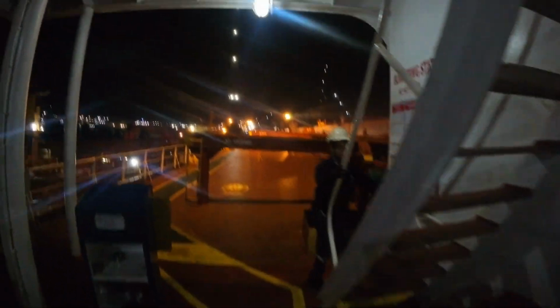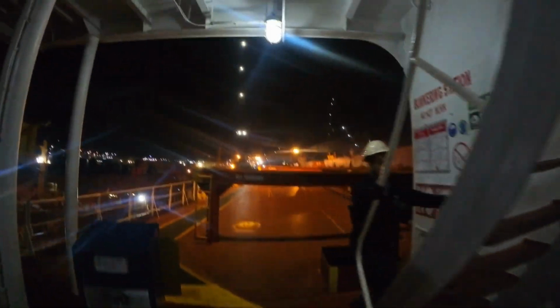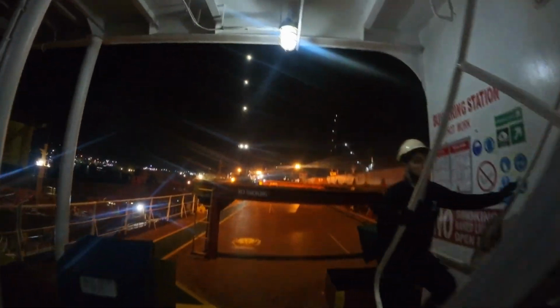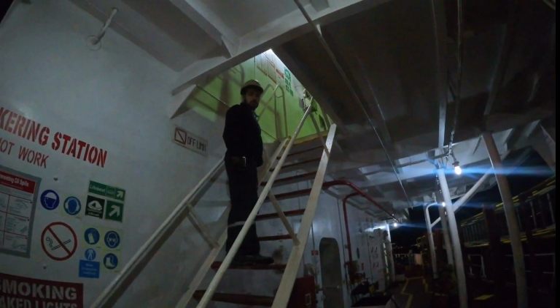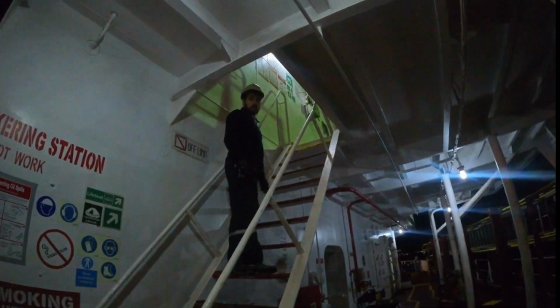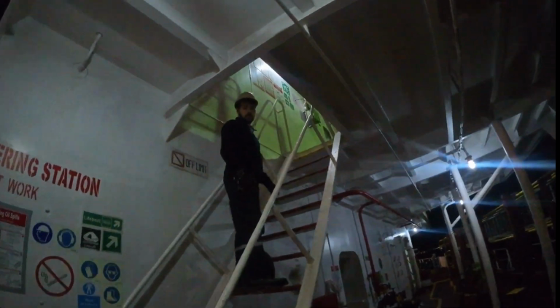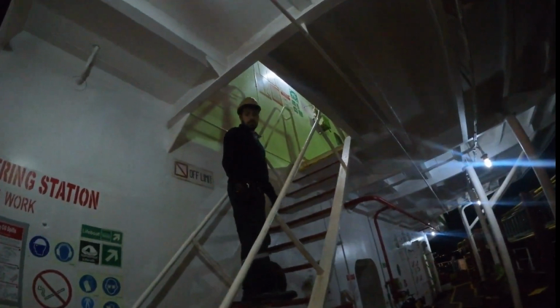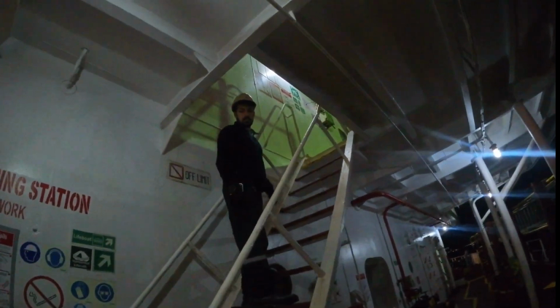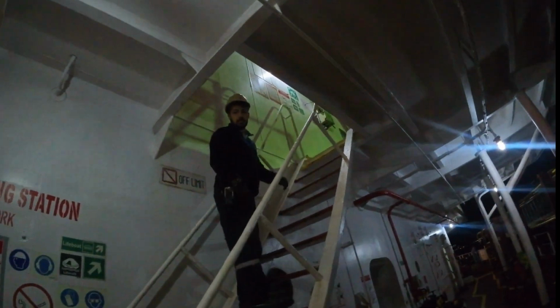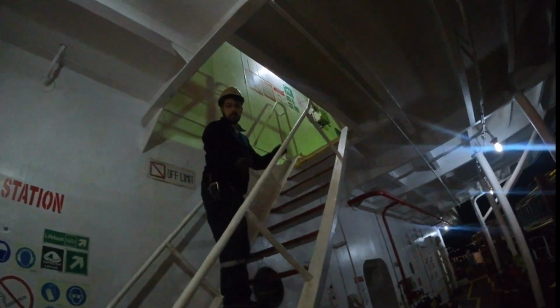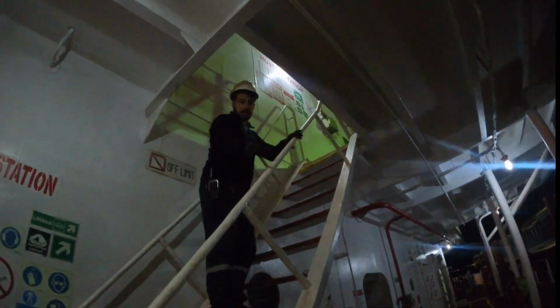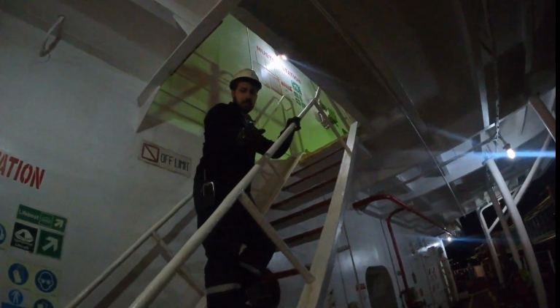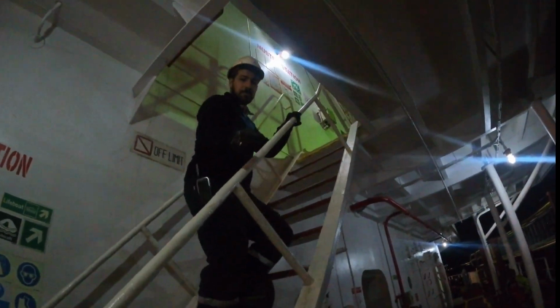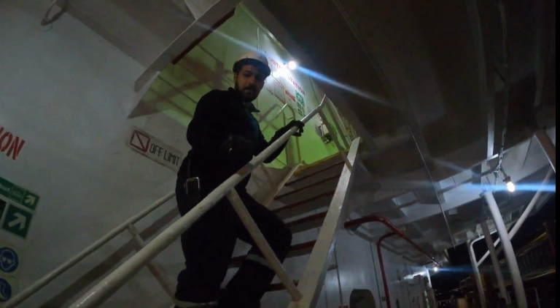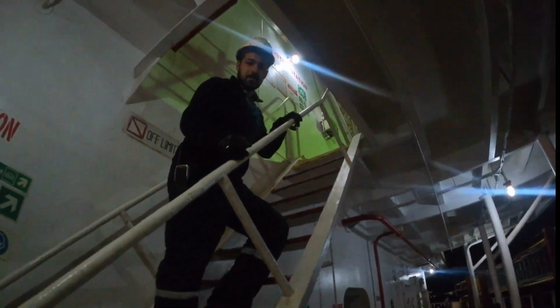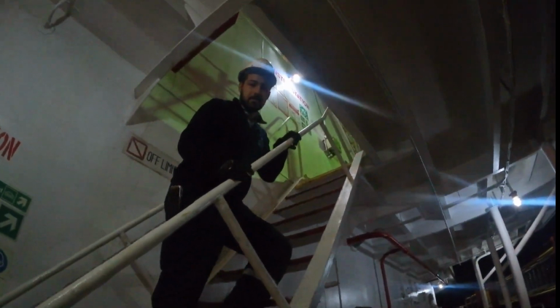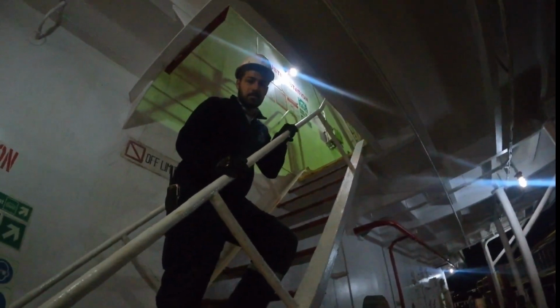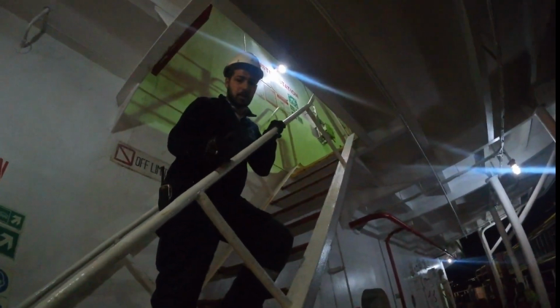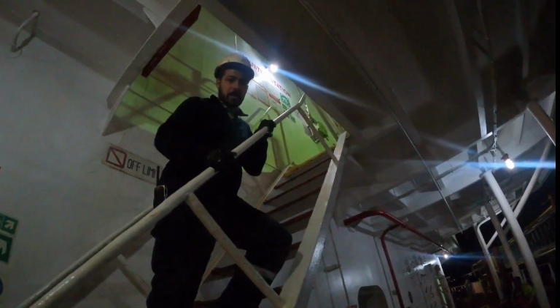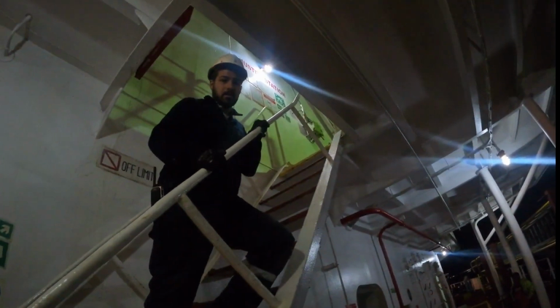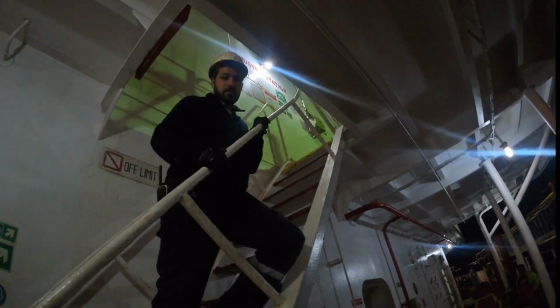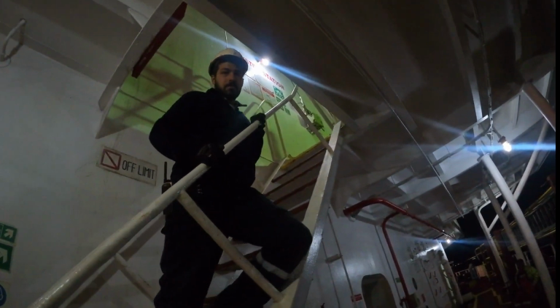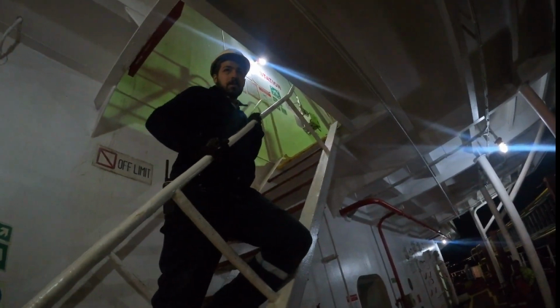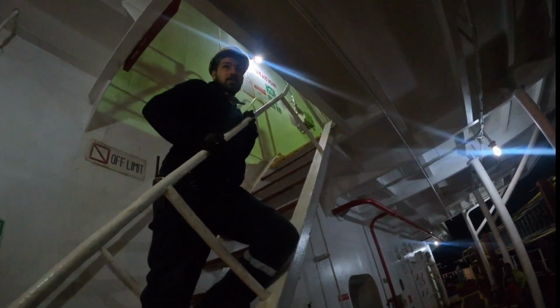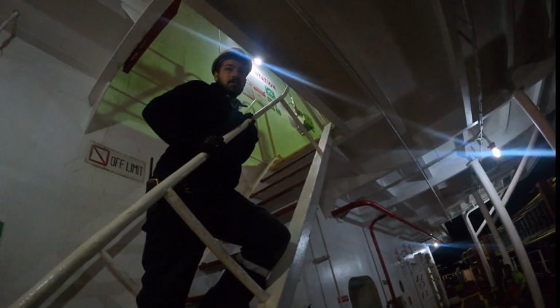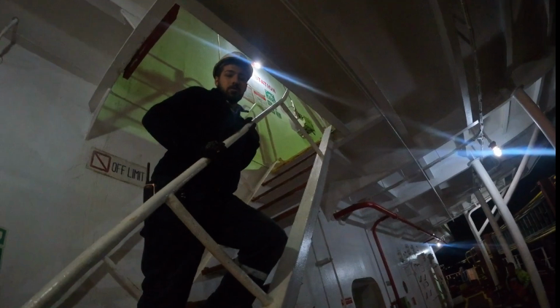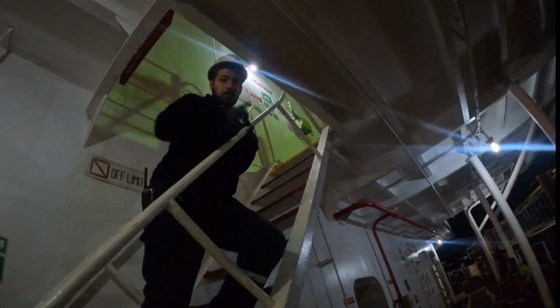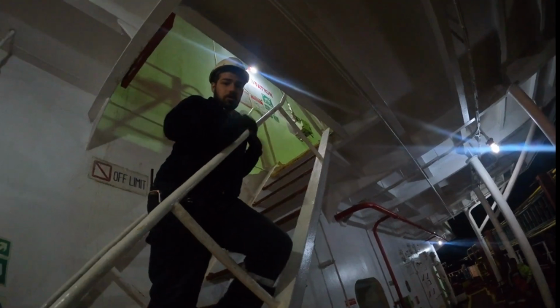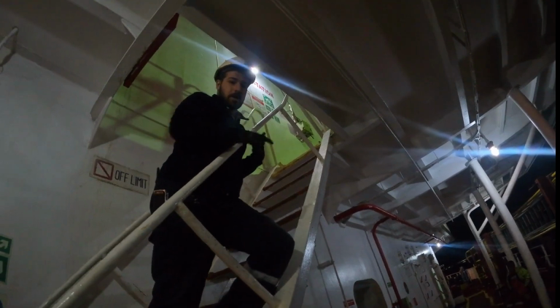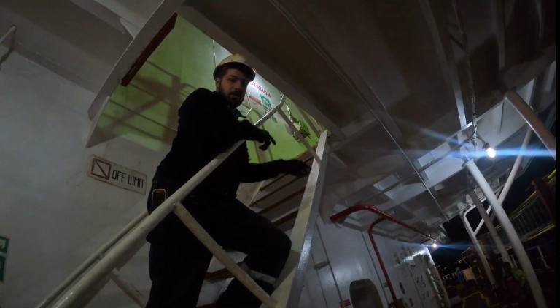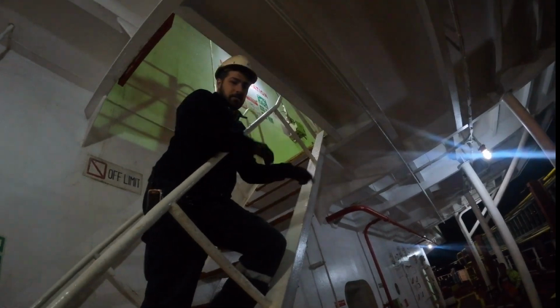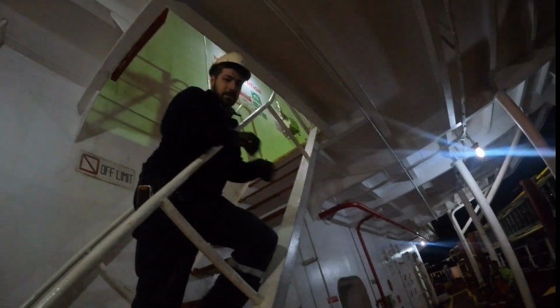Oh, electrician, yes, okay. What do you need for connection?